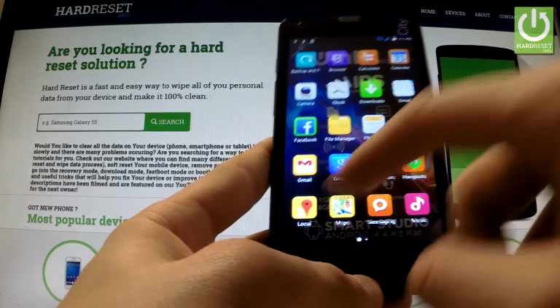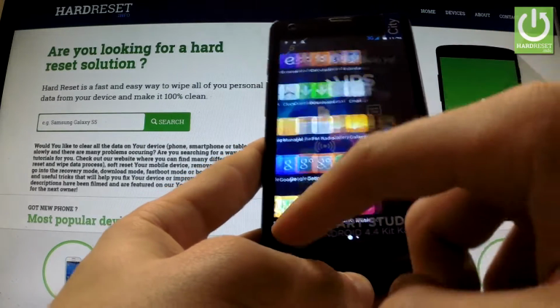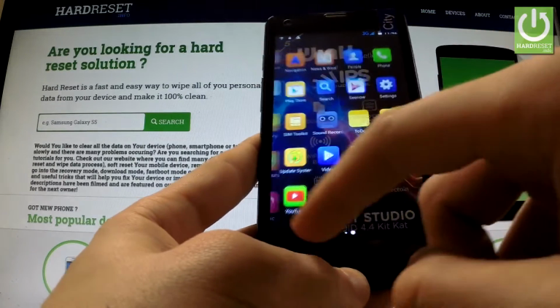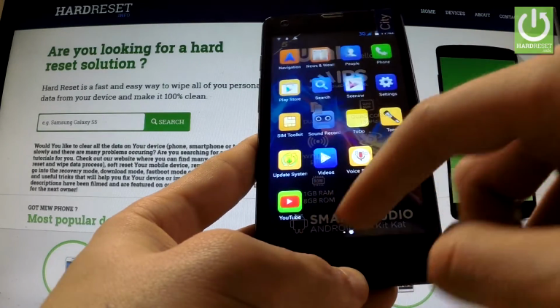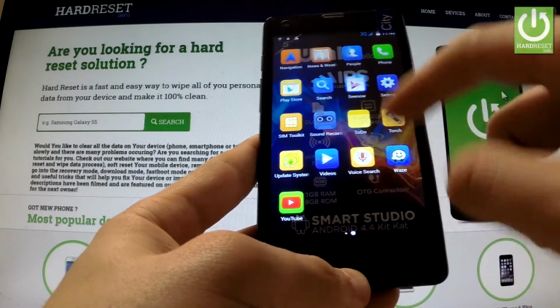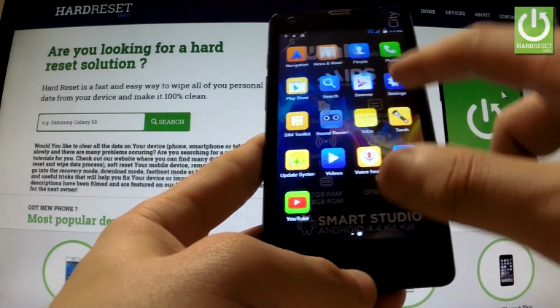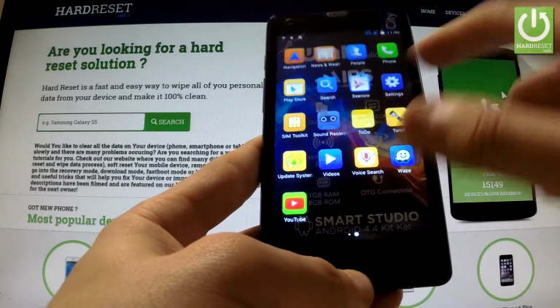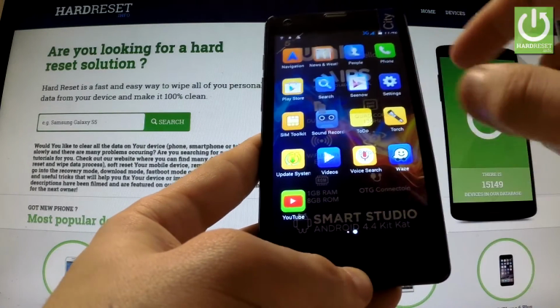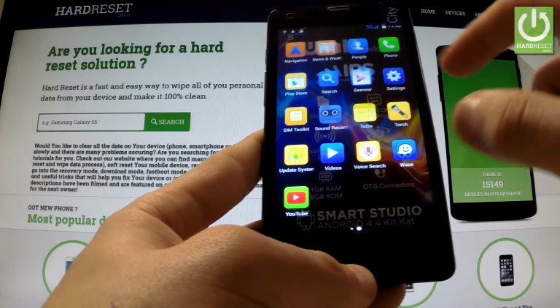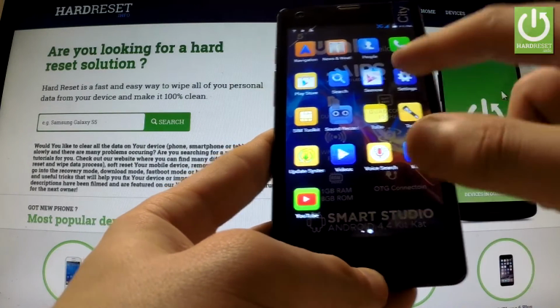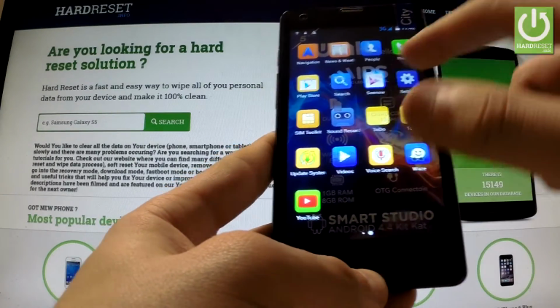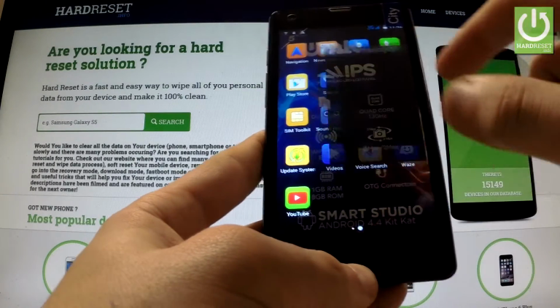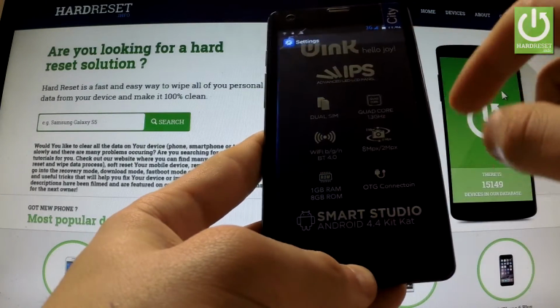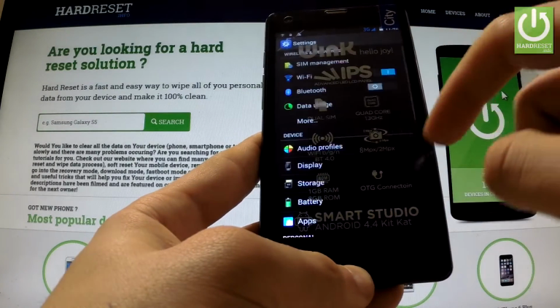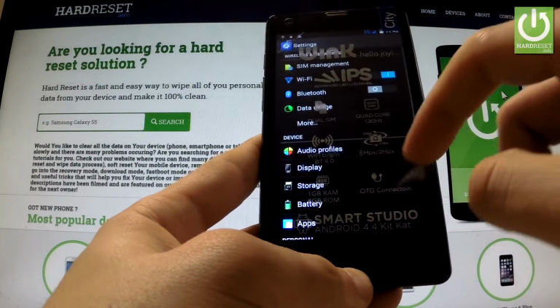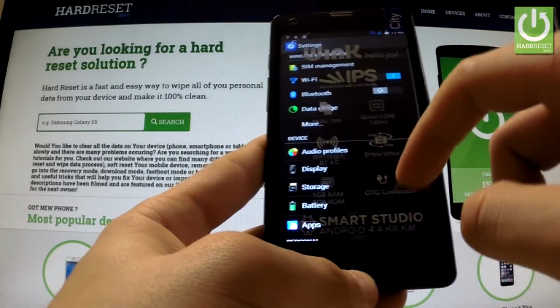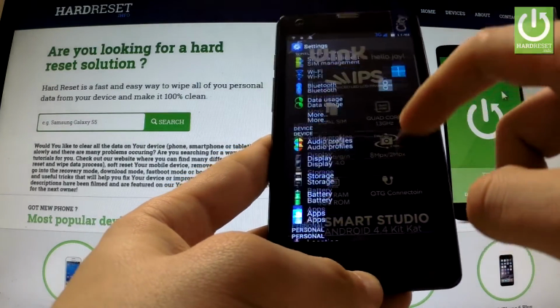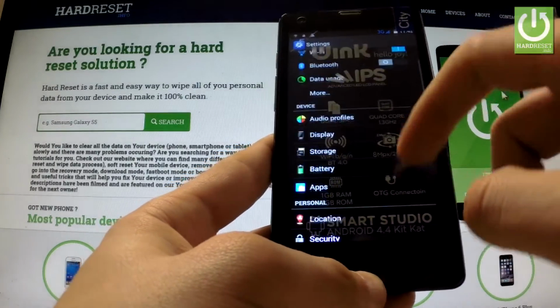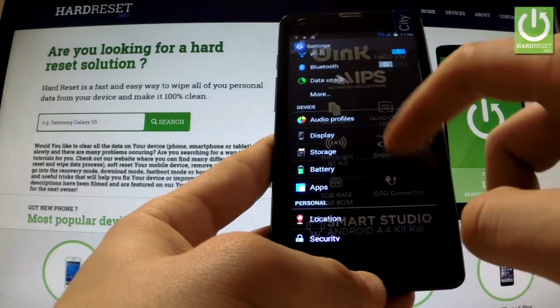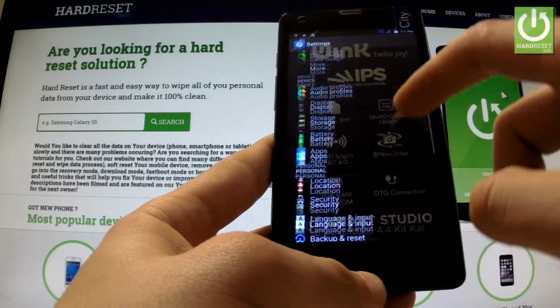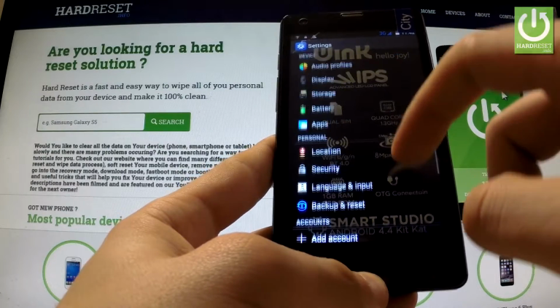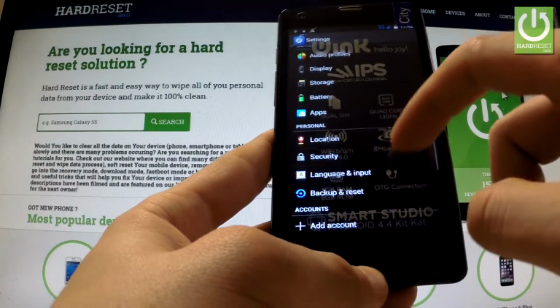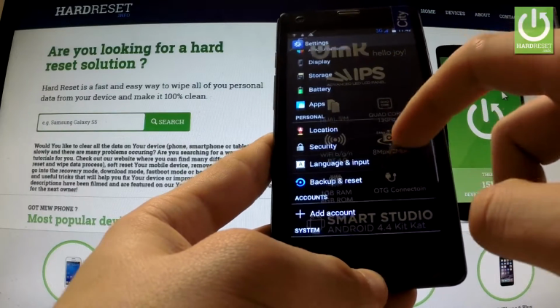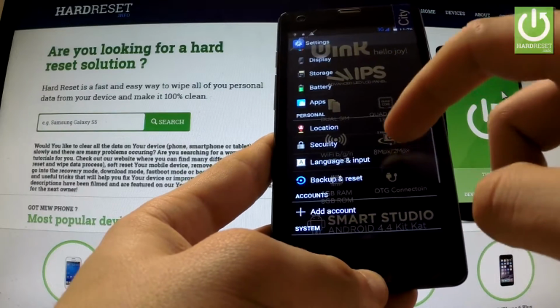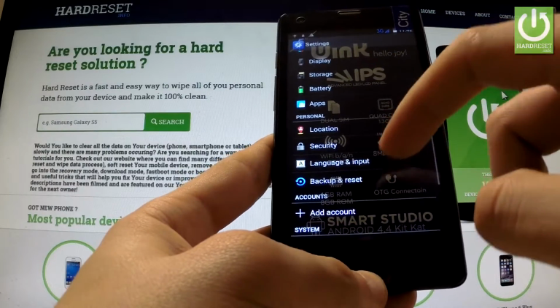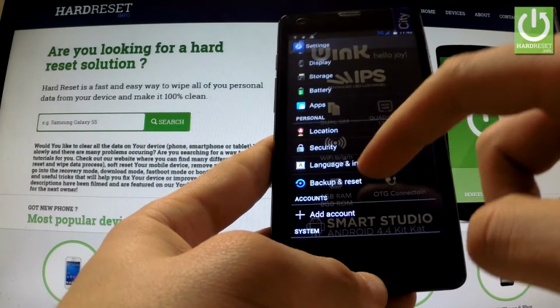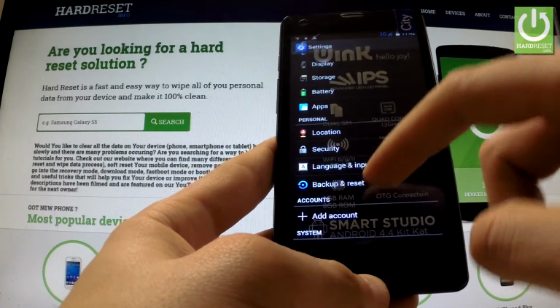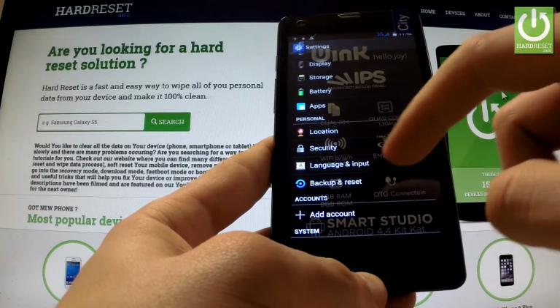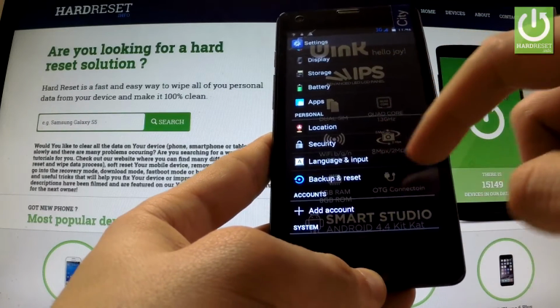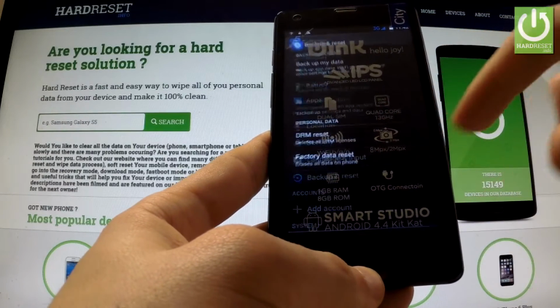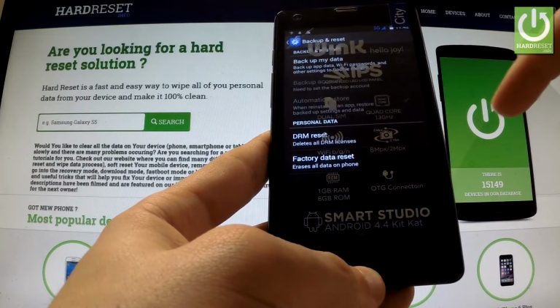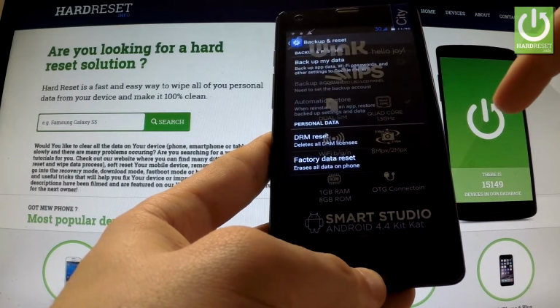Find and select settings, scroll down to the personal tab and choose backup and reset.